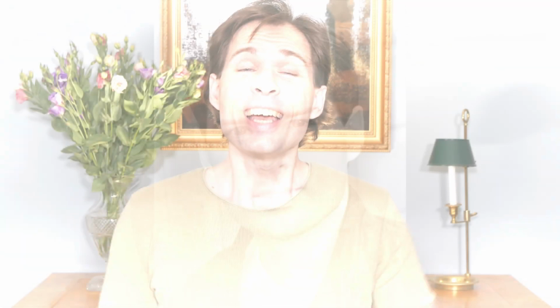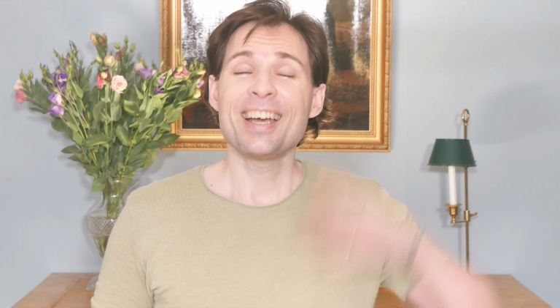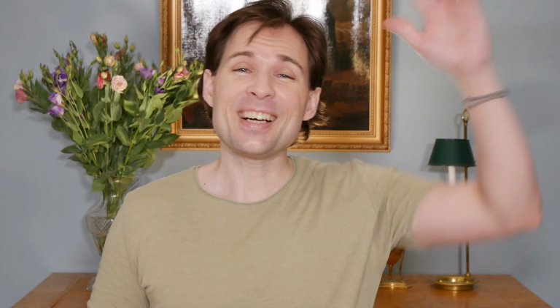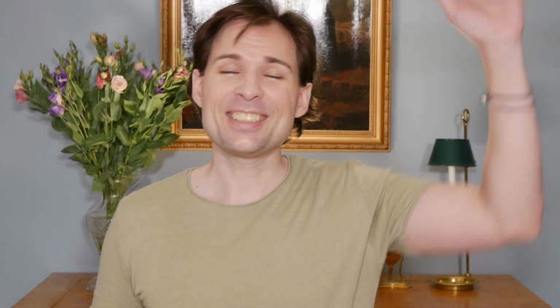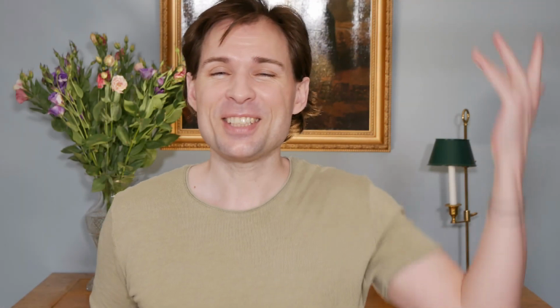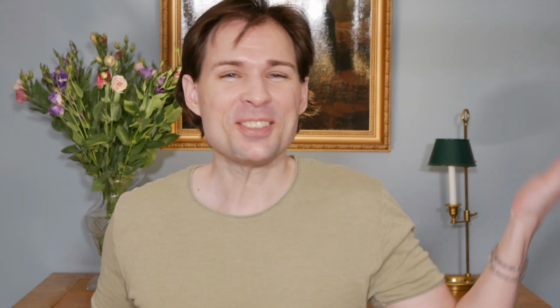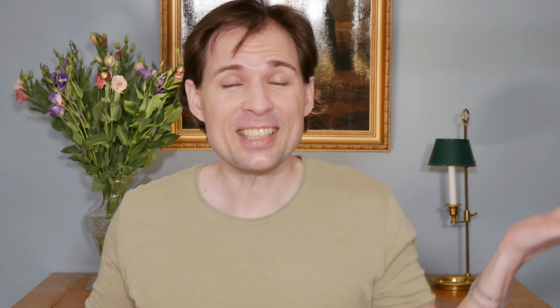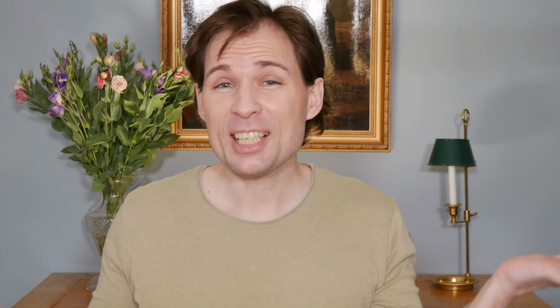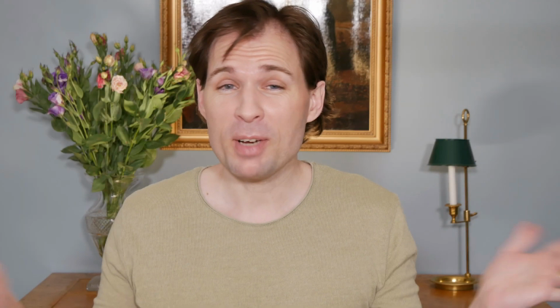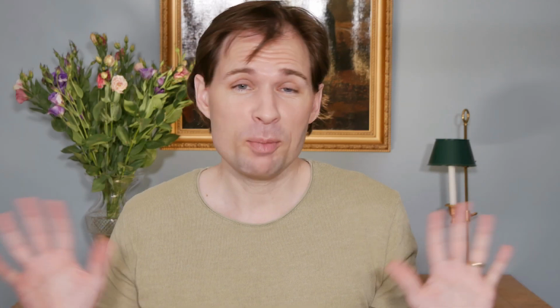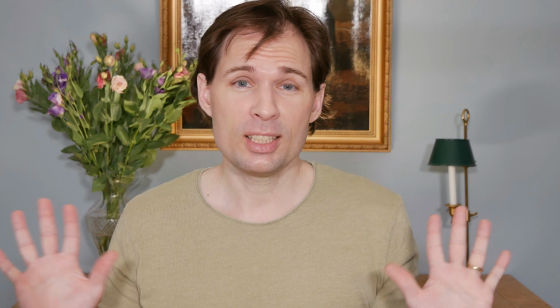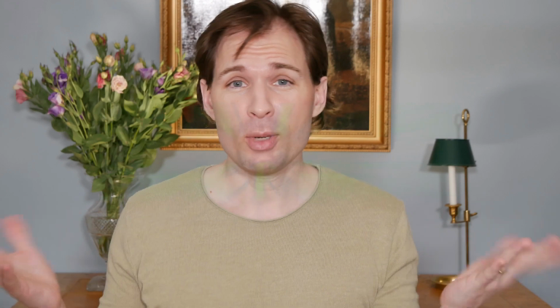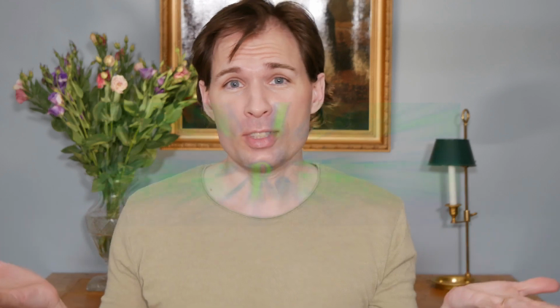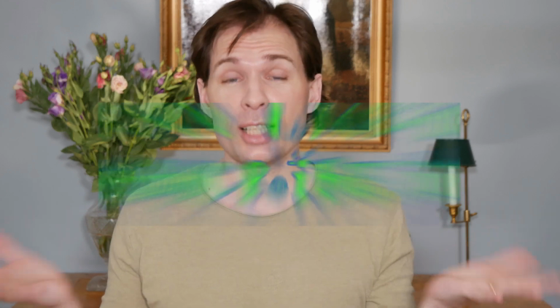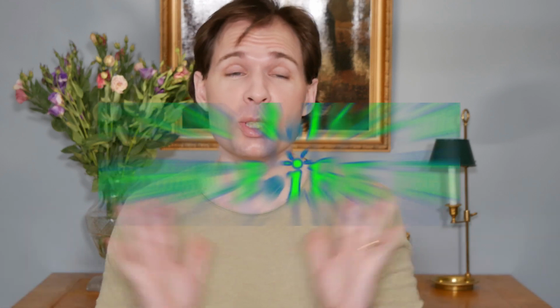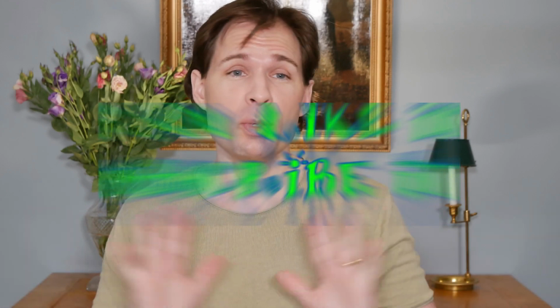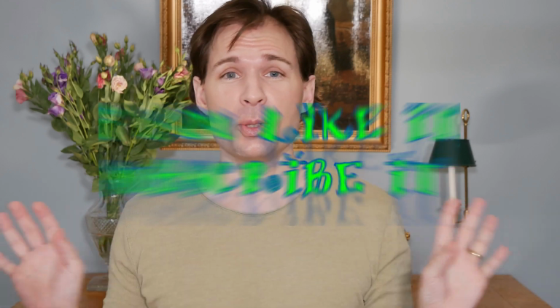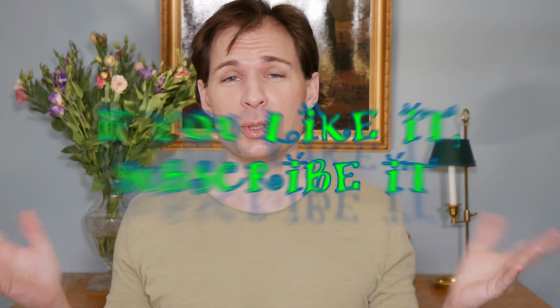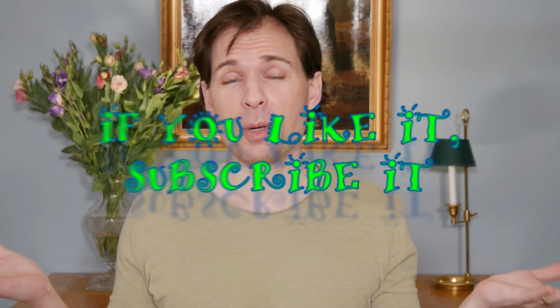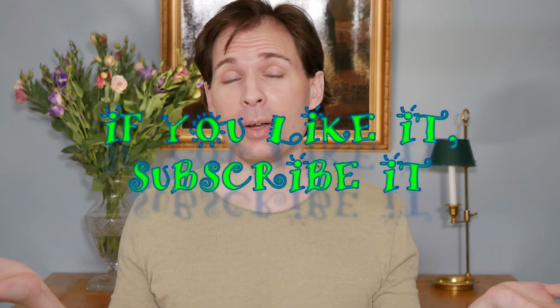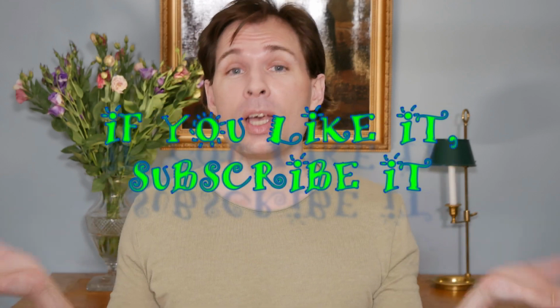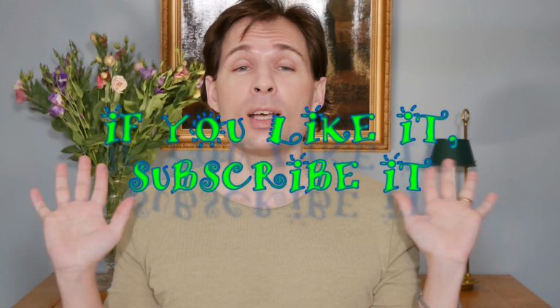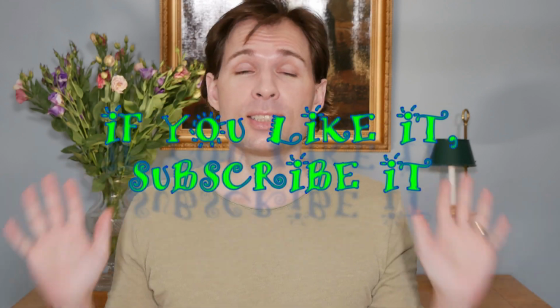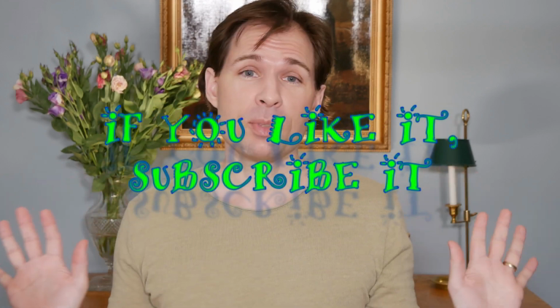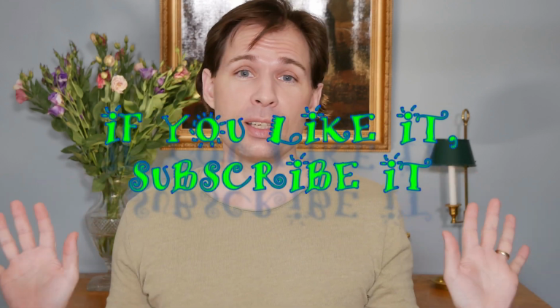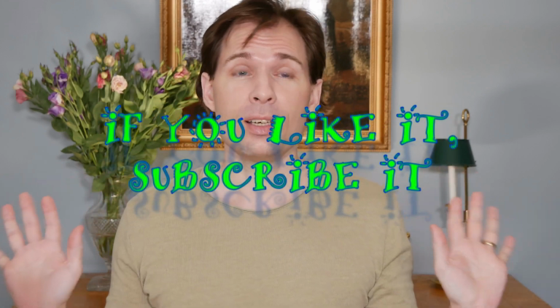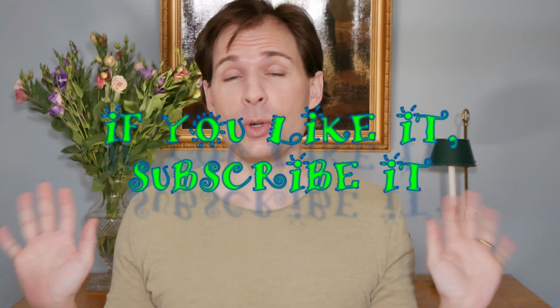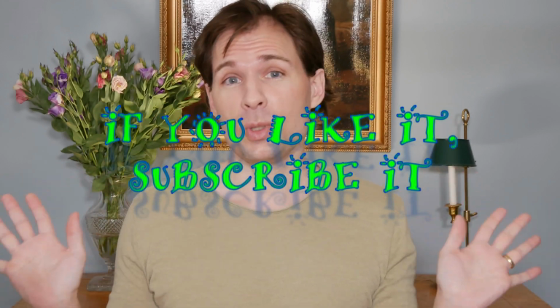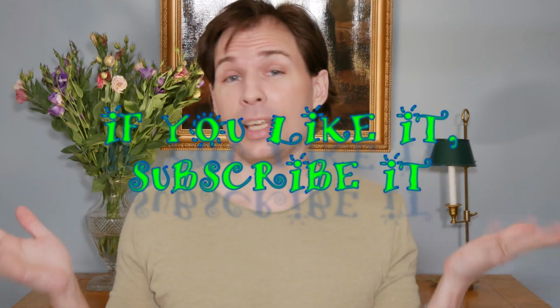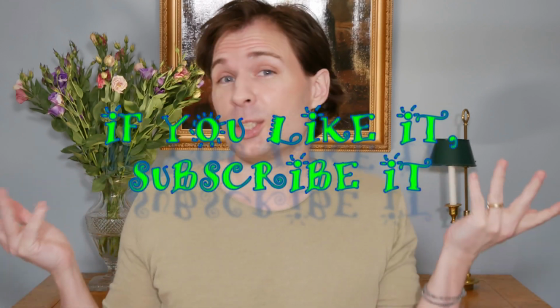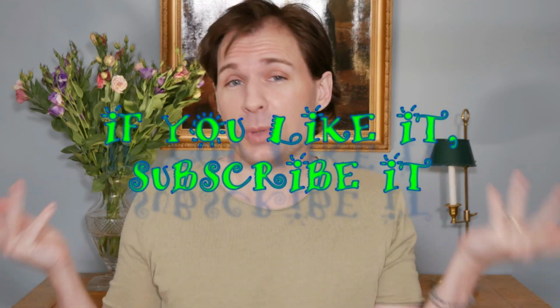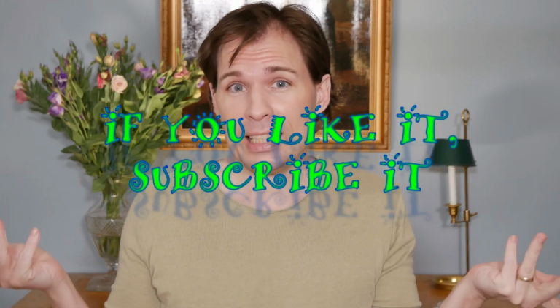Hello guys and welcome to my channel. My name is Jesper Alpharsson and today we are going to talk about something called ectoine.